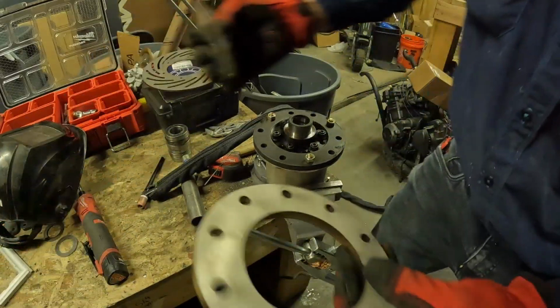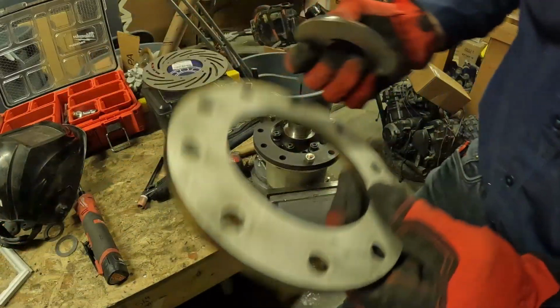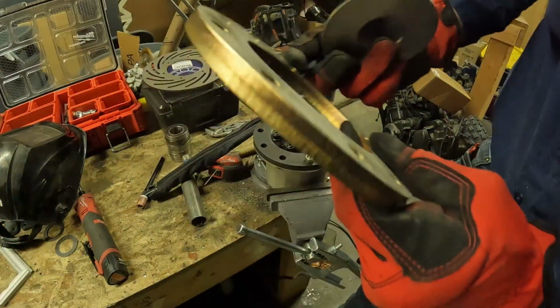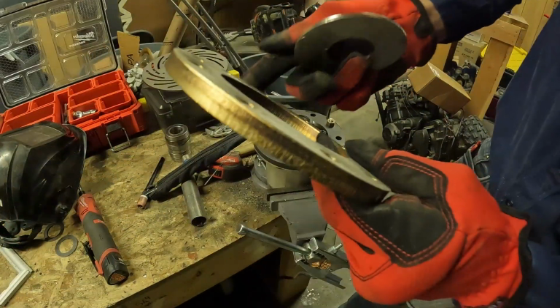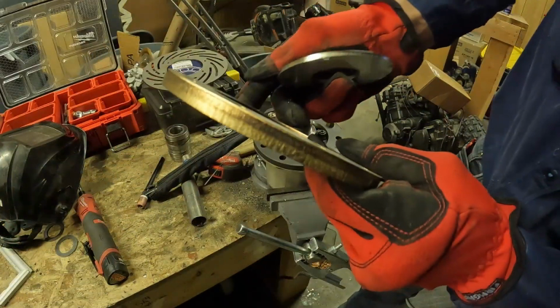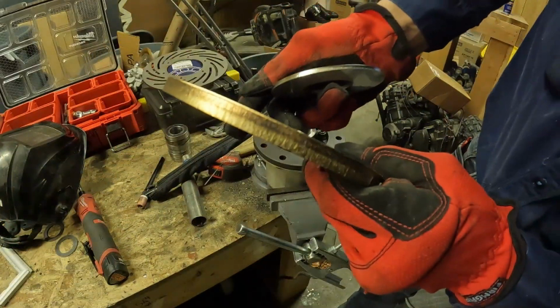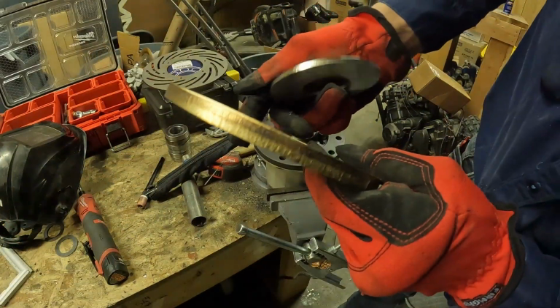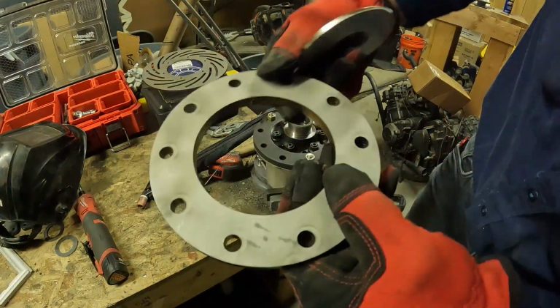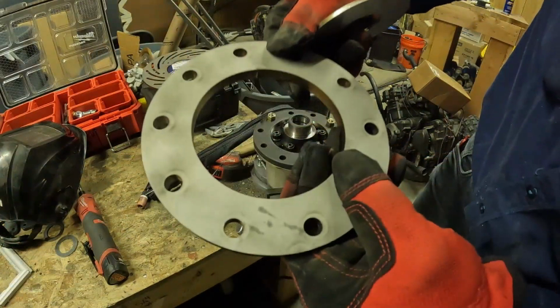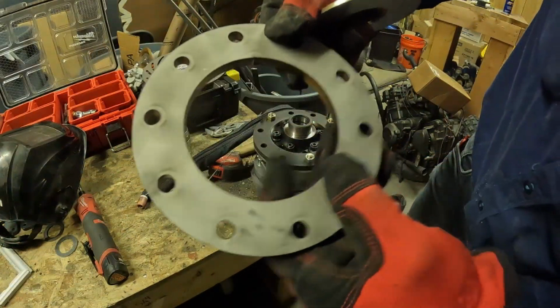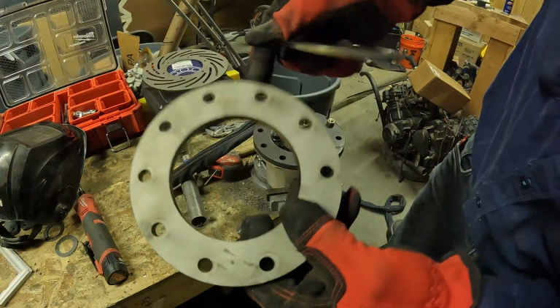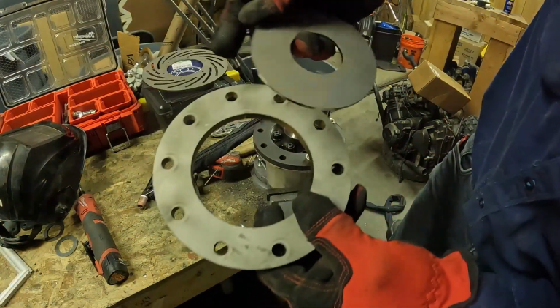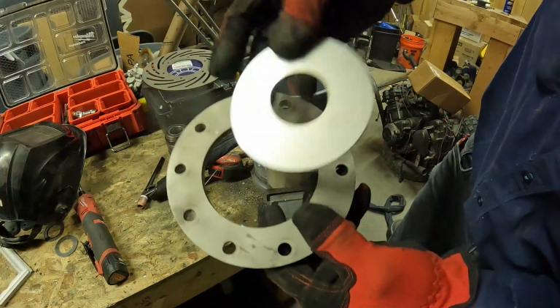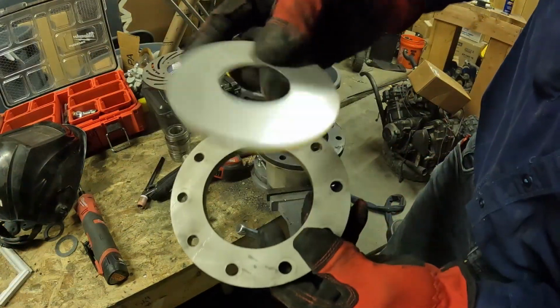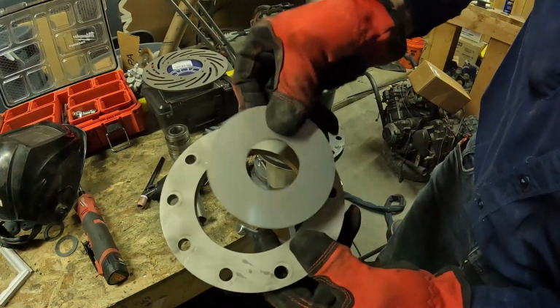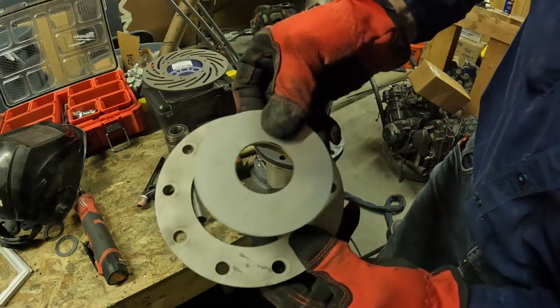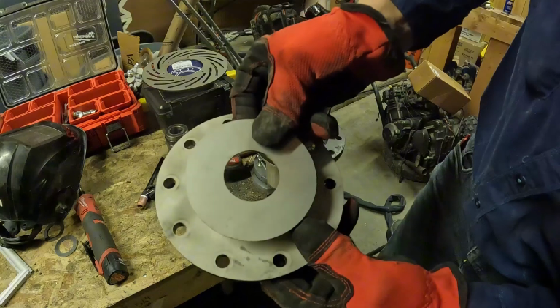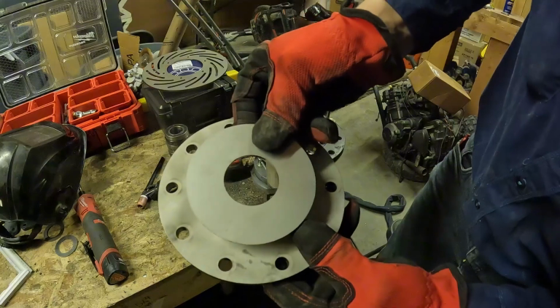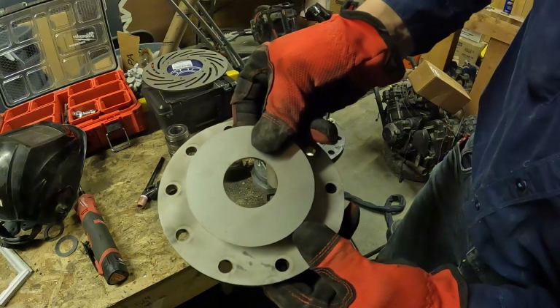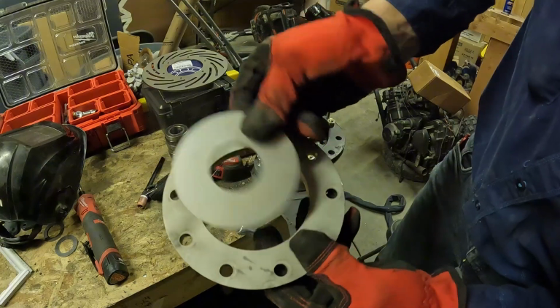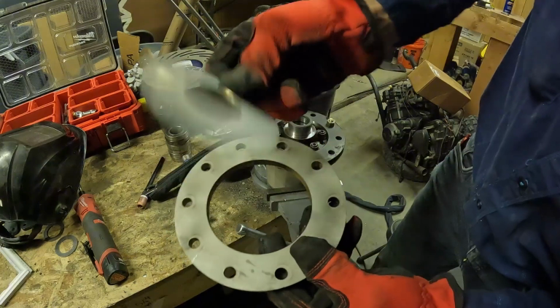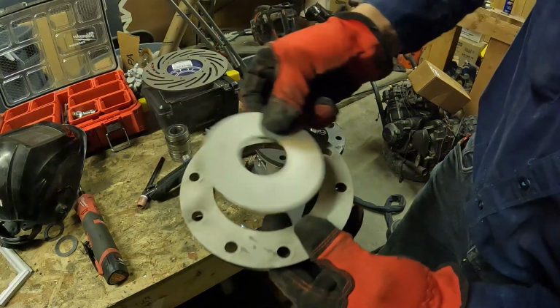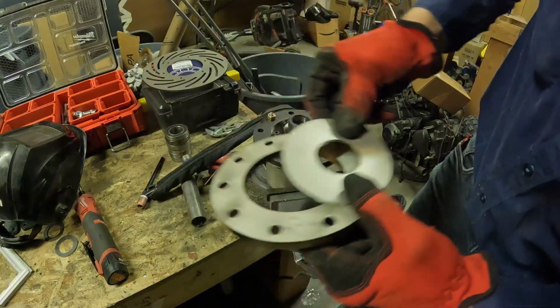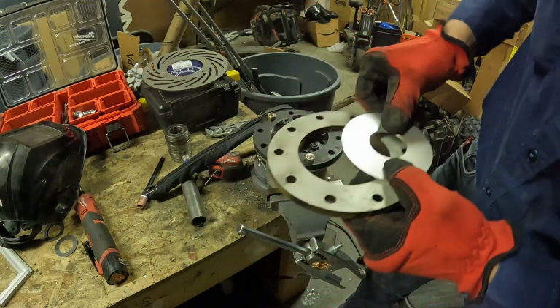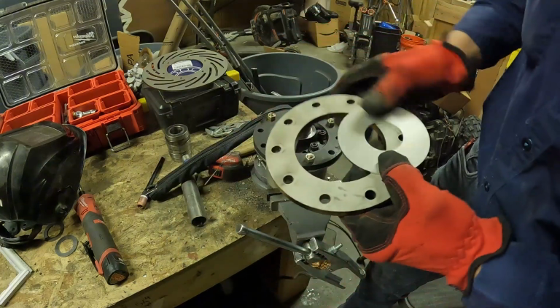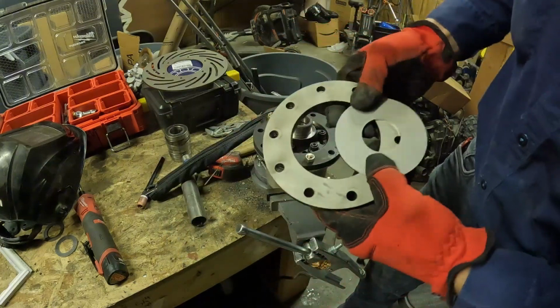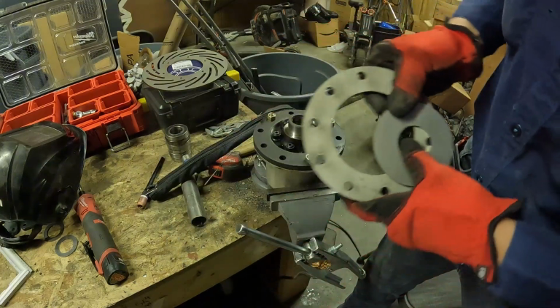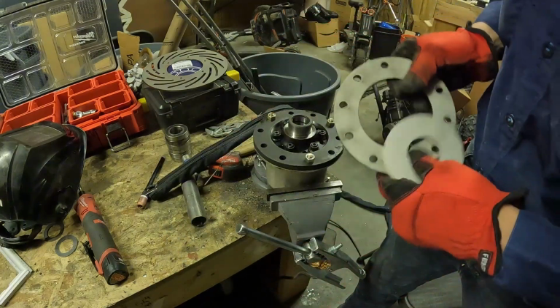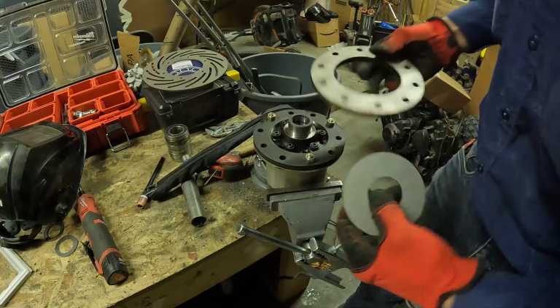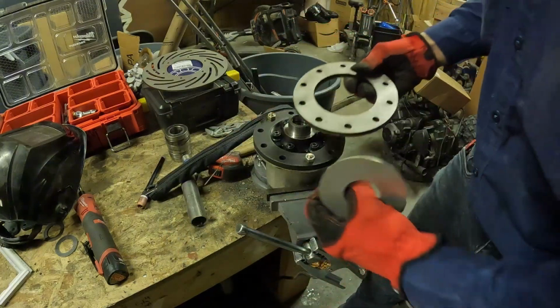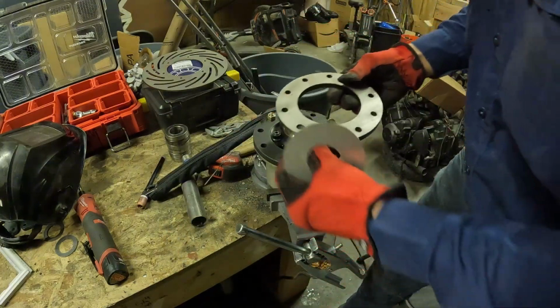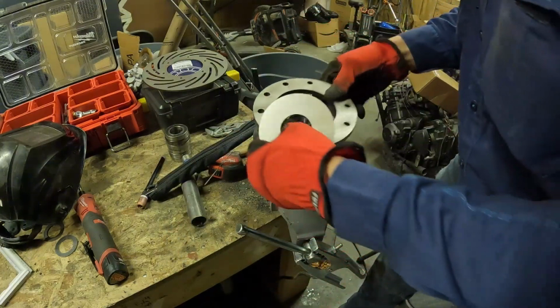So this is going to be the thicker one, and this is the disc — it's going to sit on it.